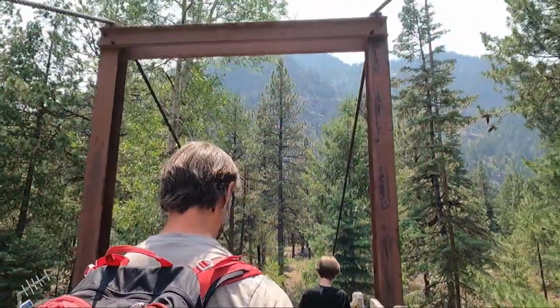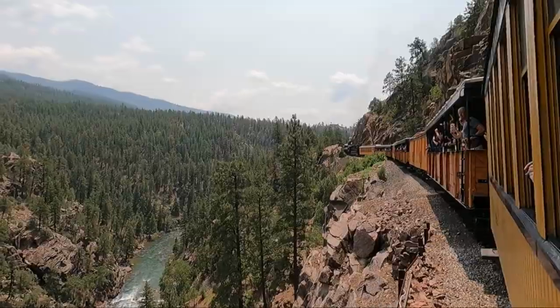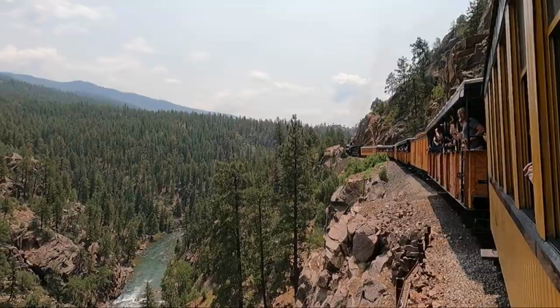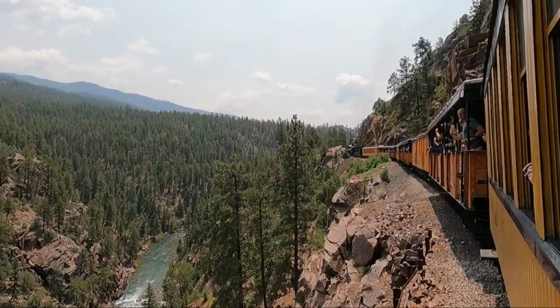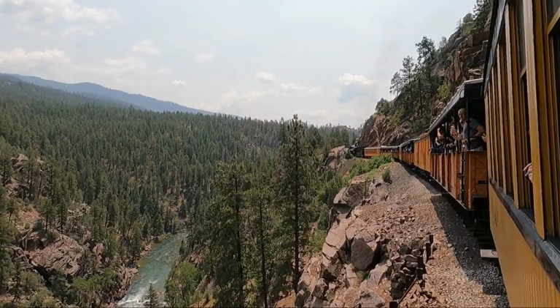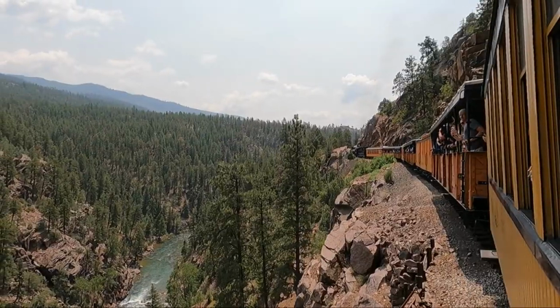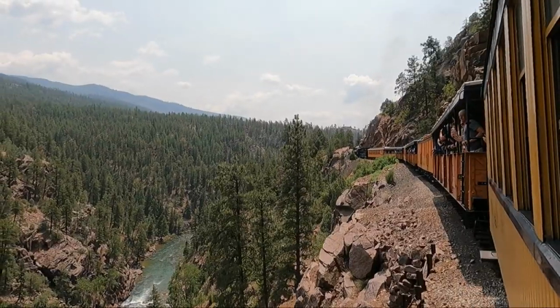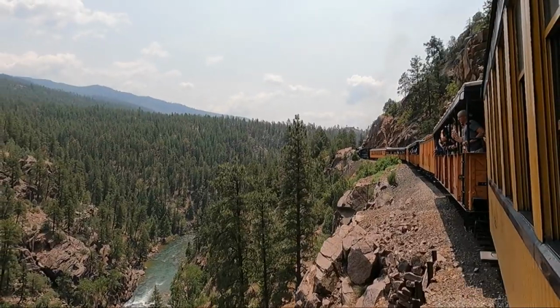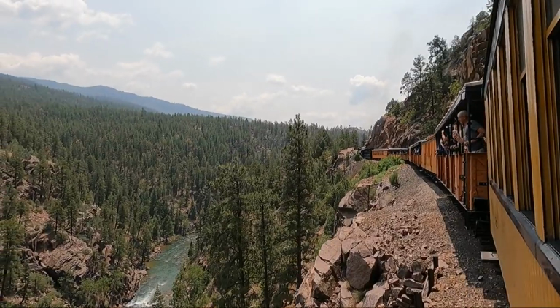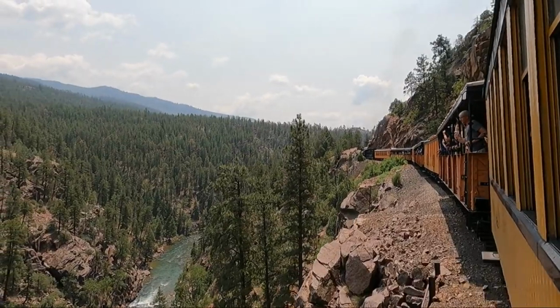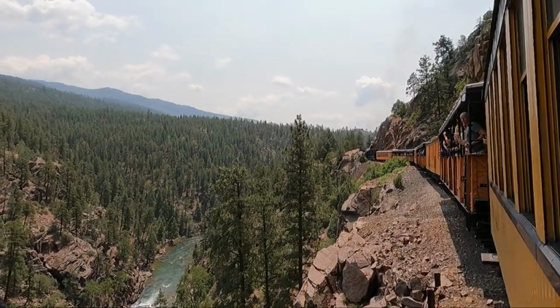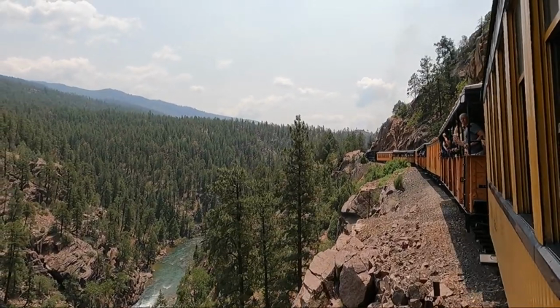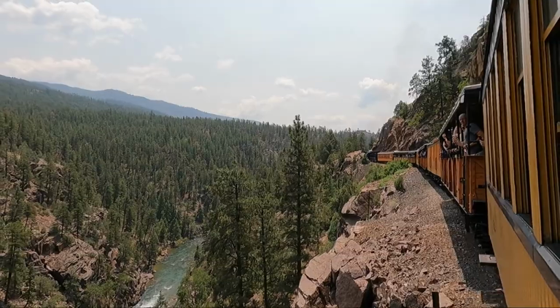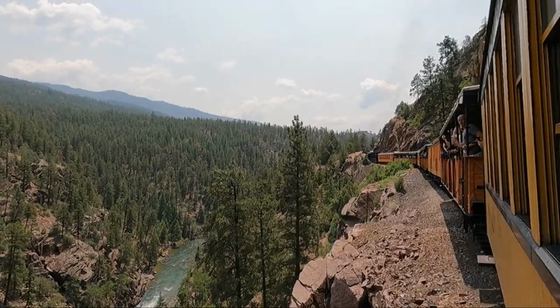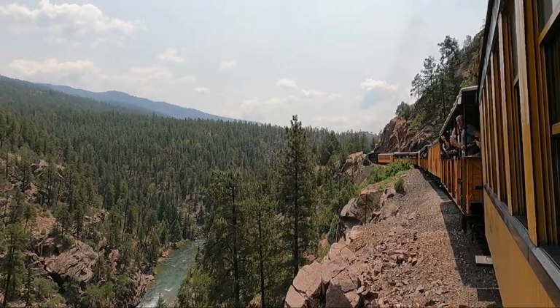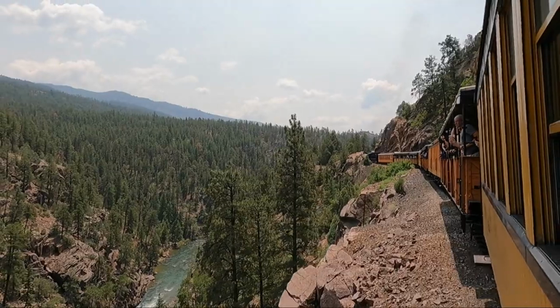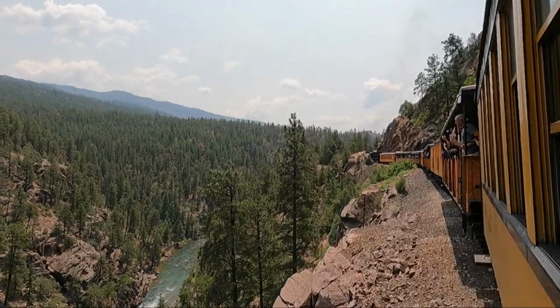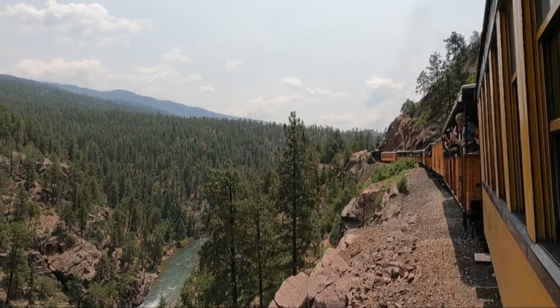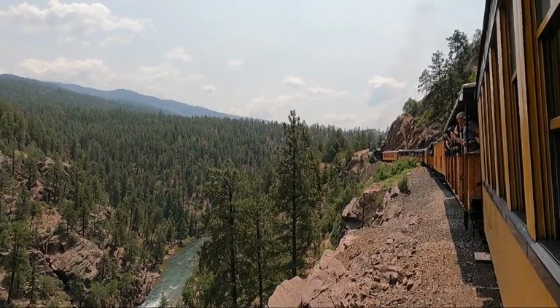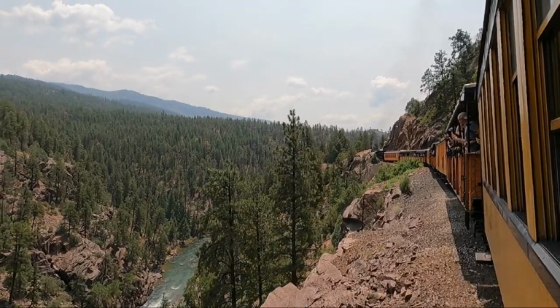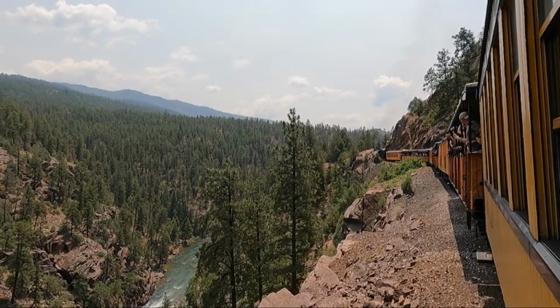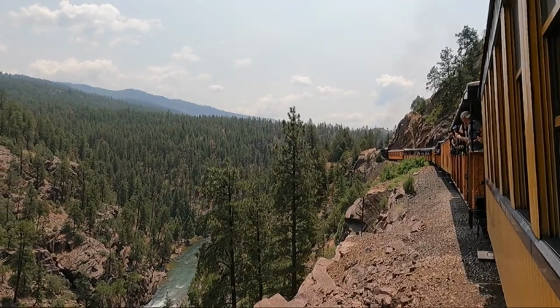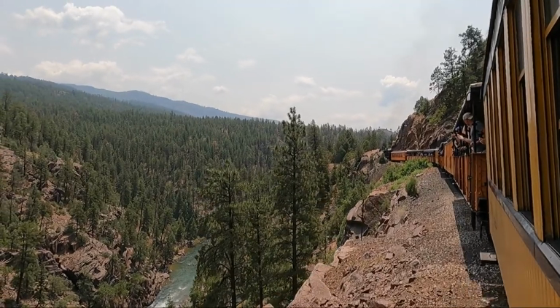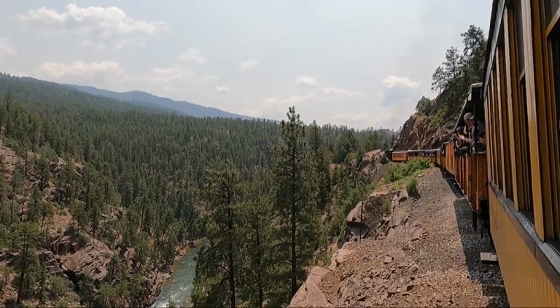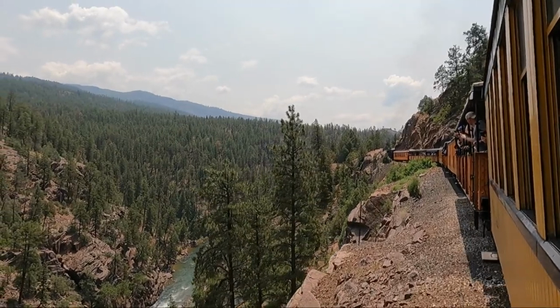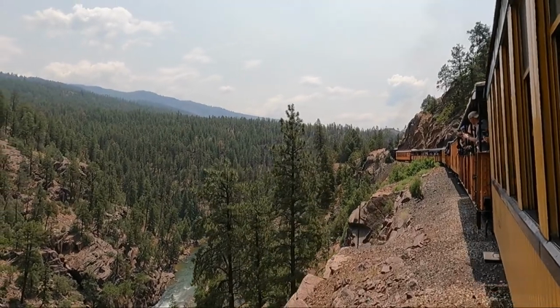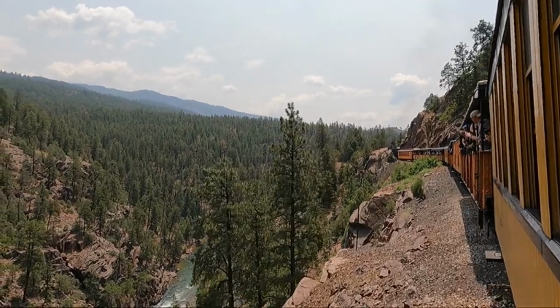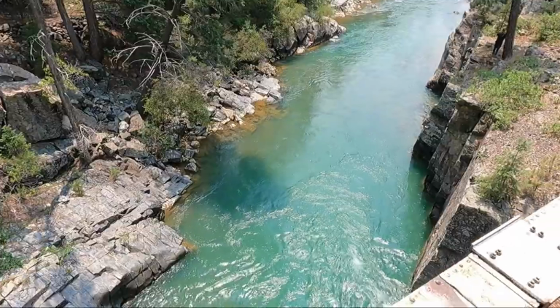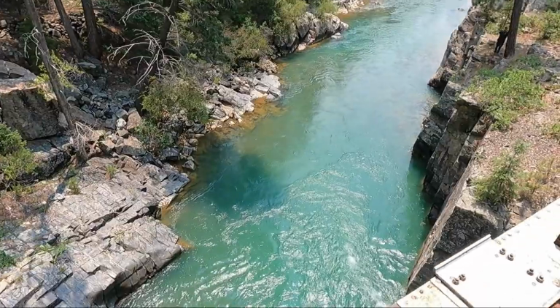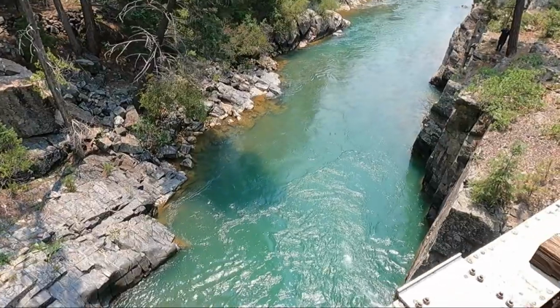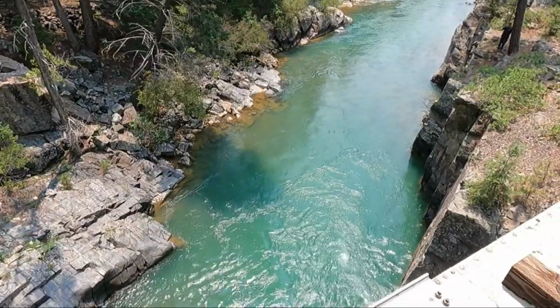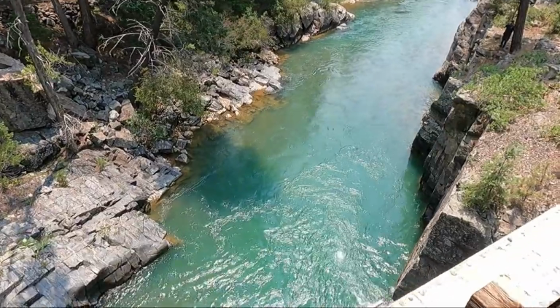This train ride was definitely a unique way to see the beautiful scenery of the San Juan National Forest and the Animas River.